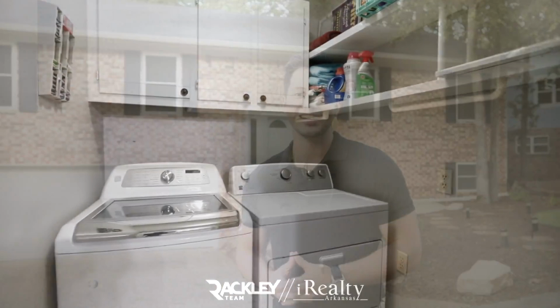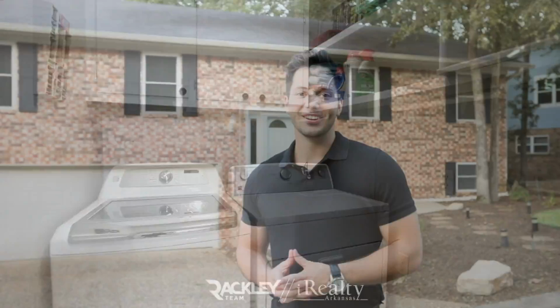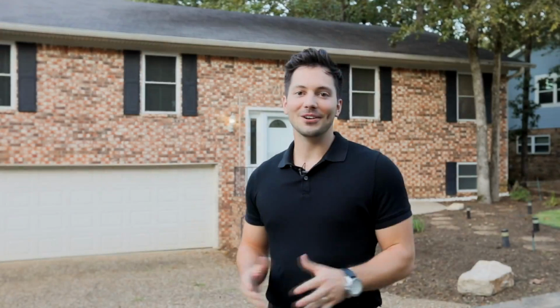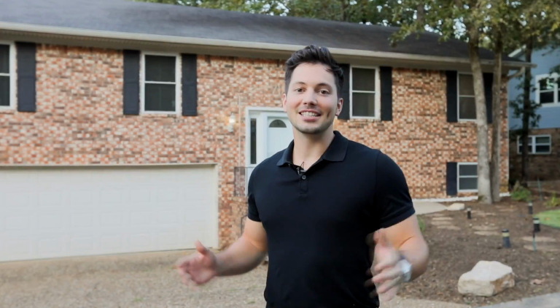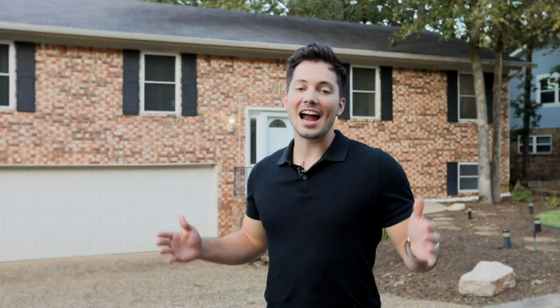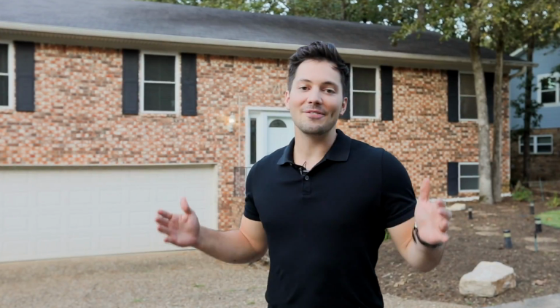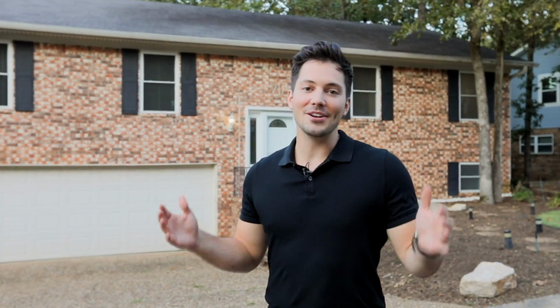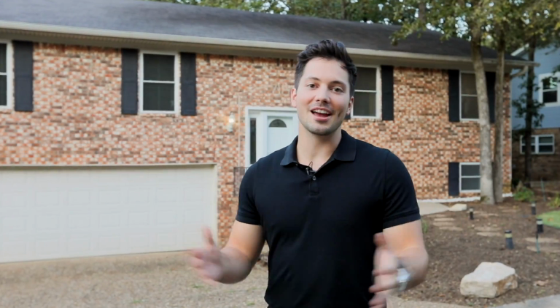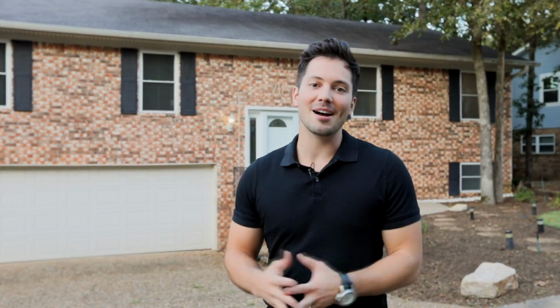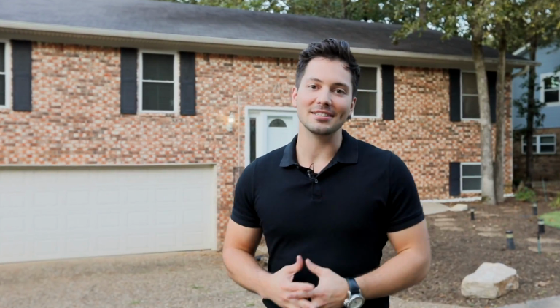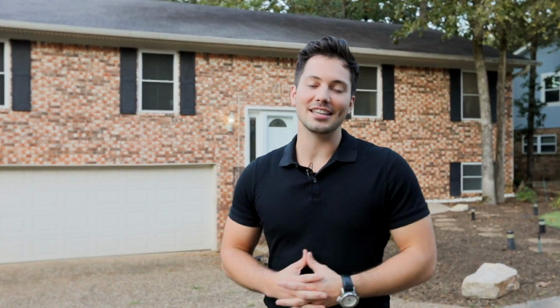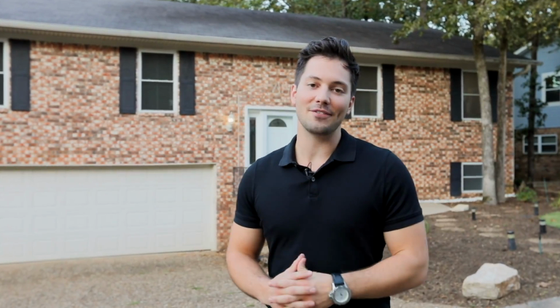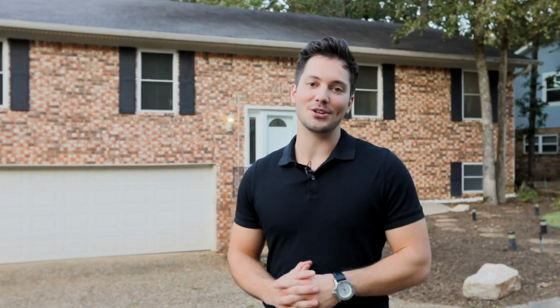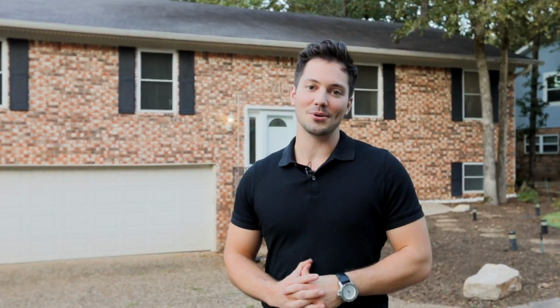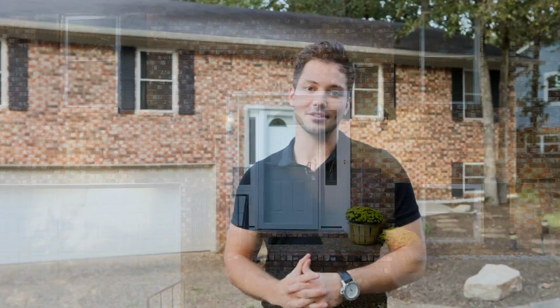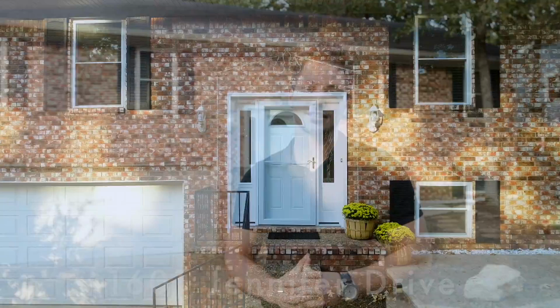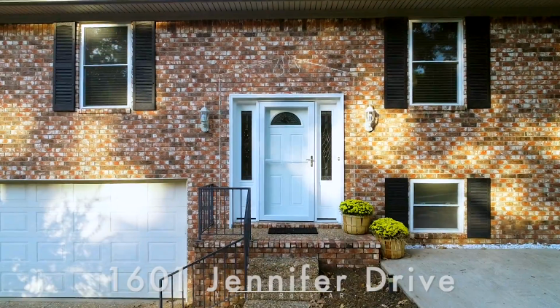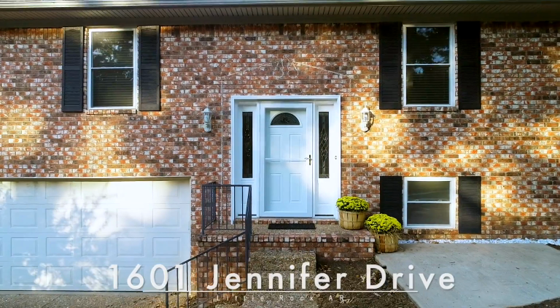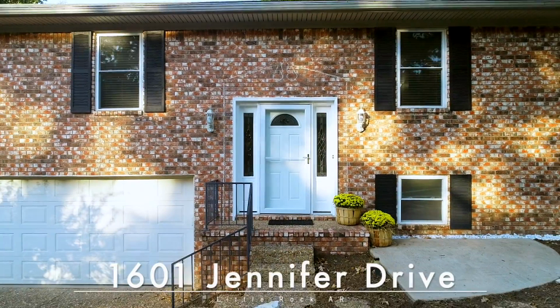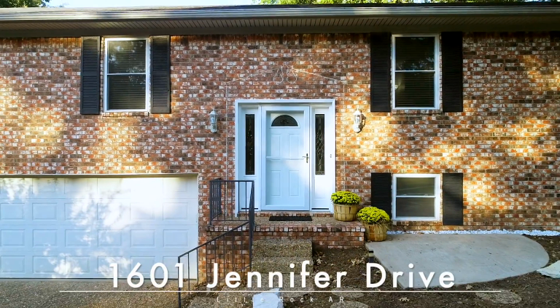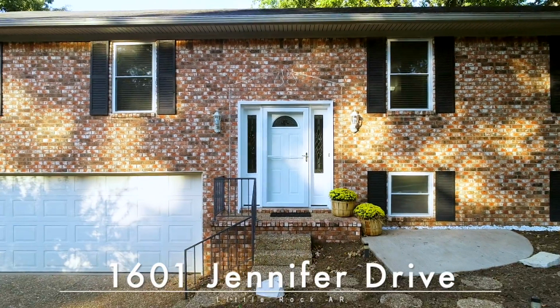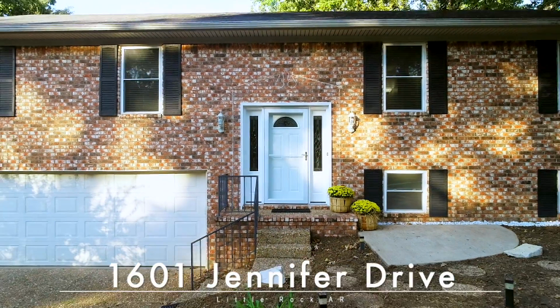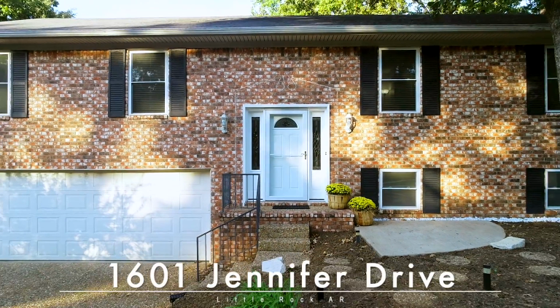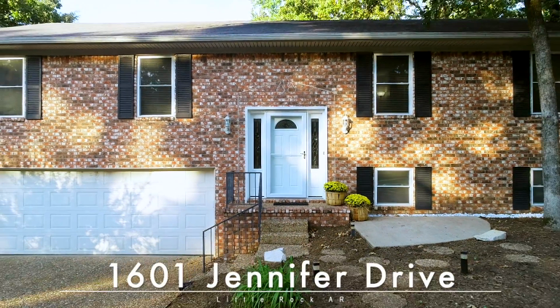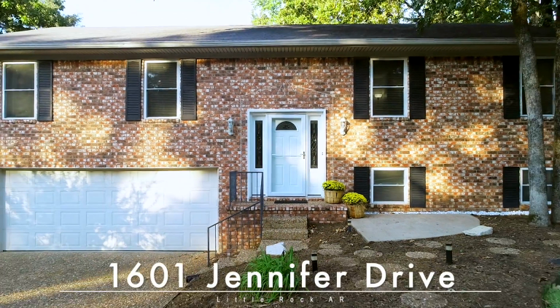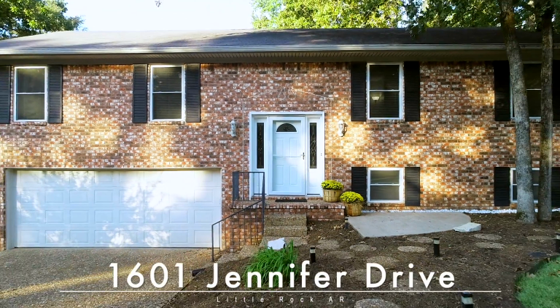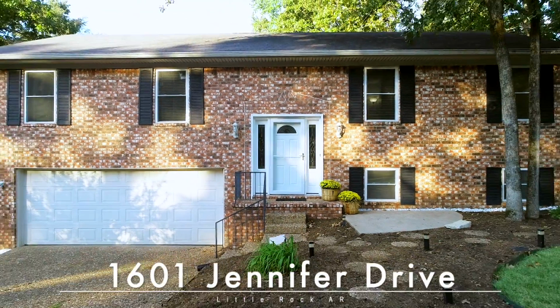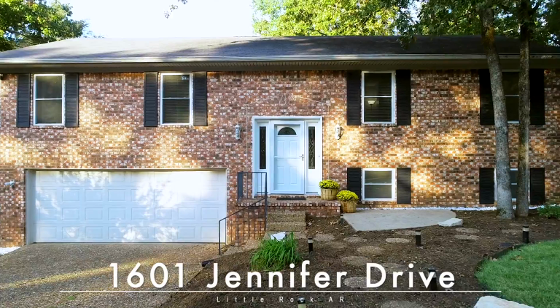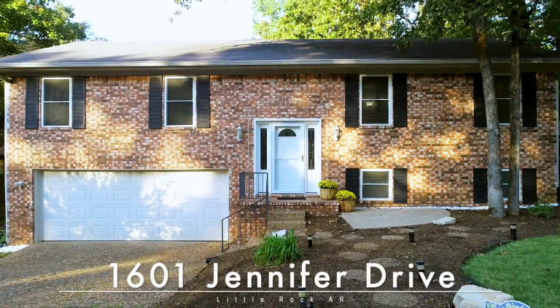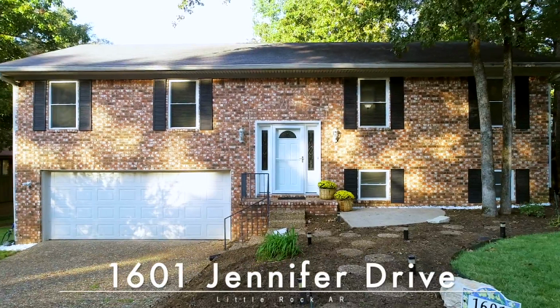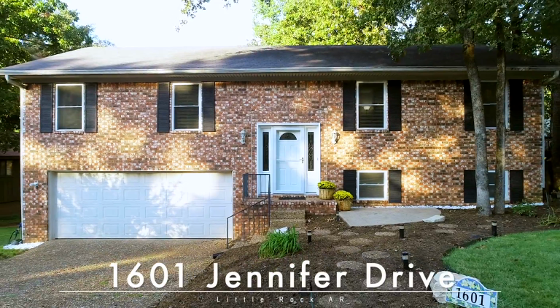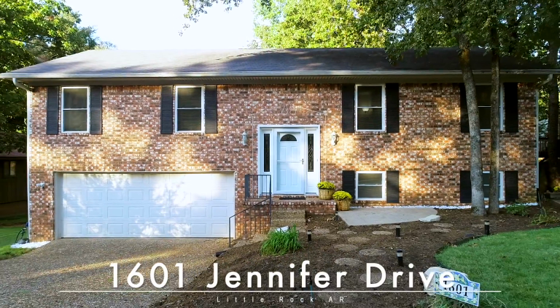We're excited for you to come and see if it's yours. 1601 Jennifer Drive. Welcome home.